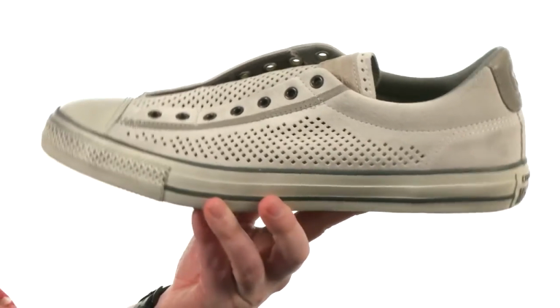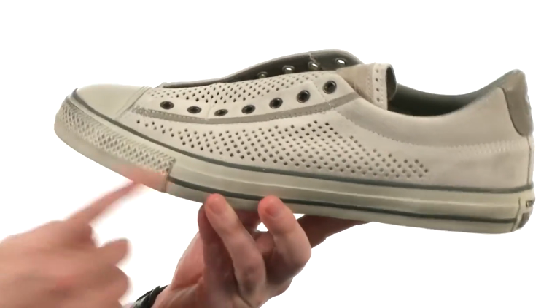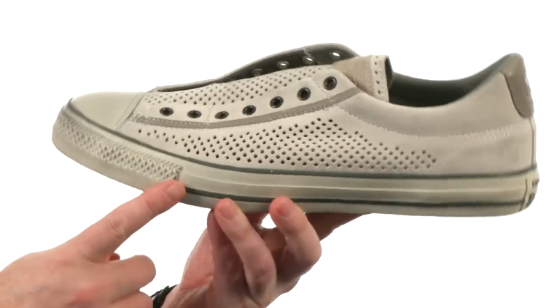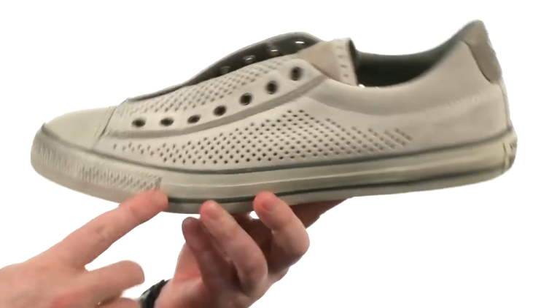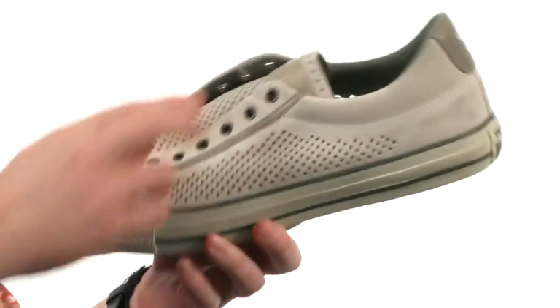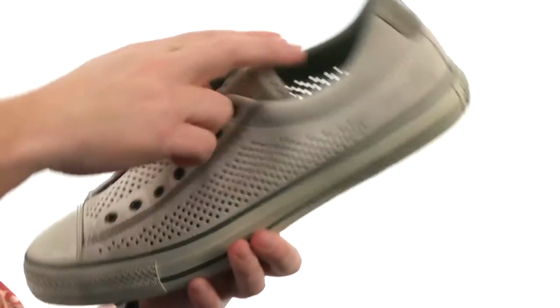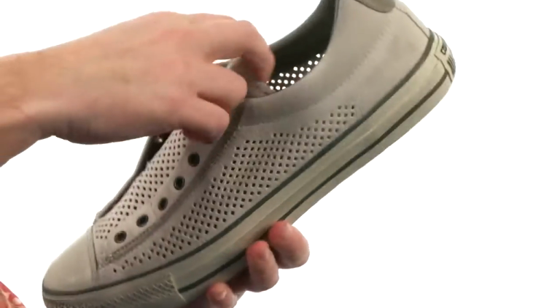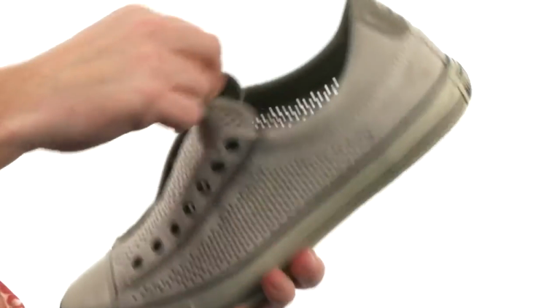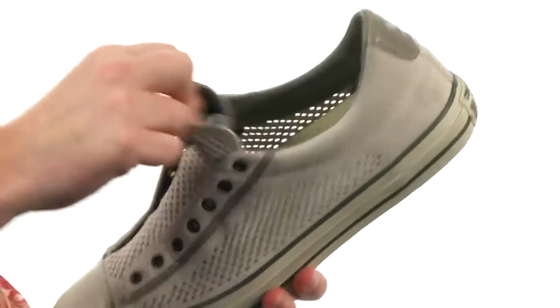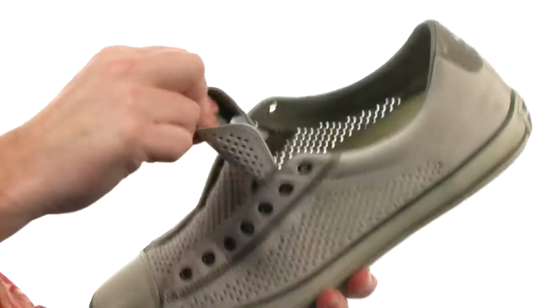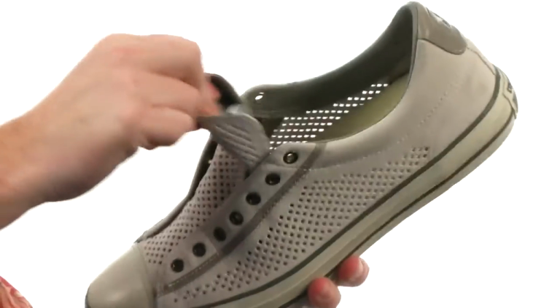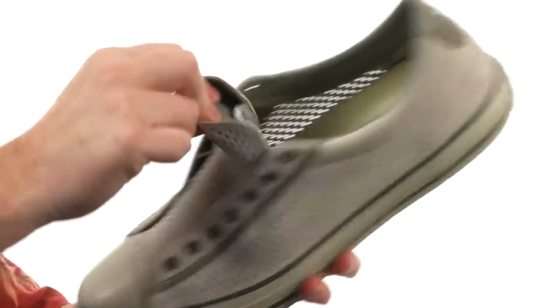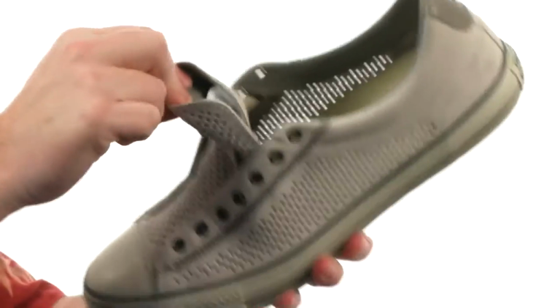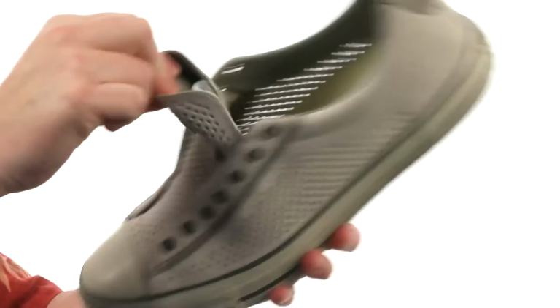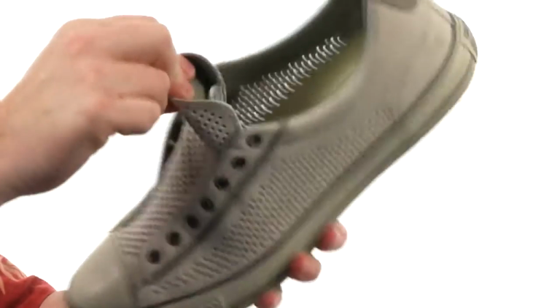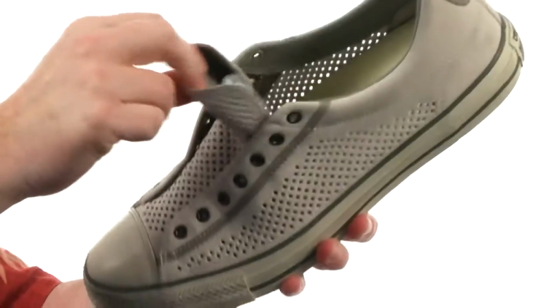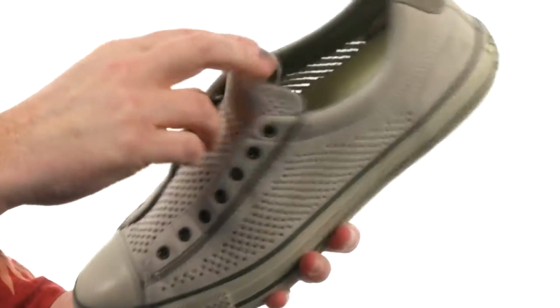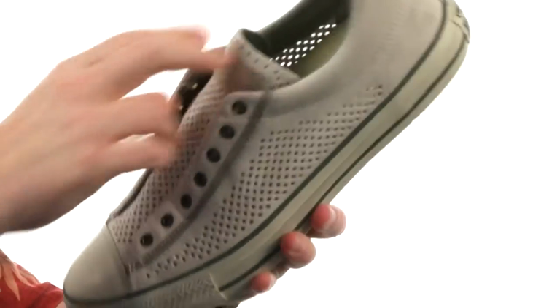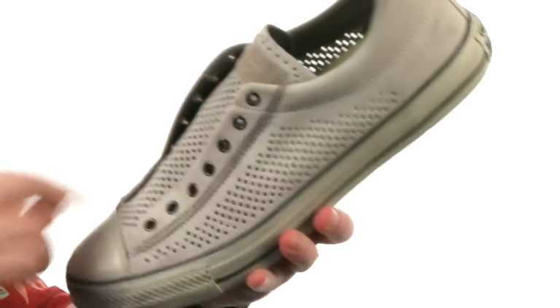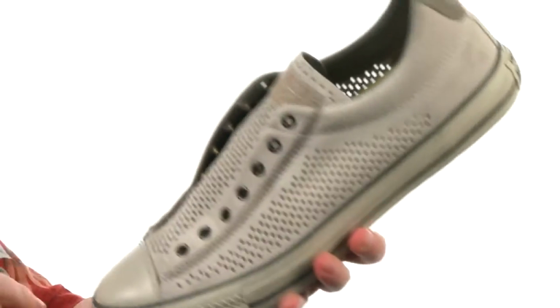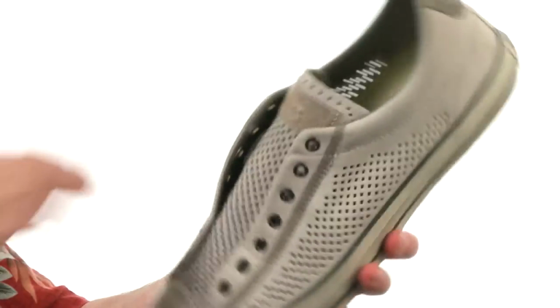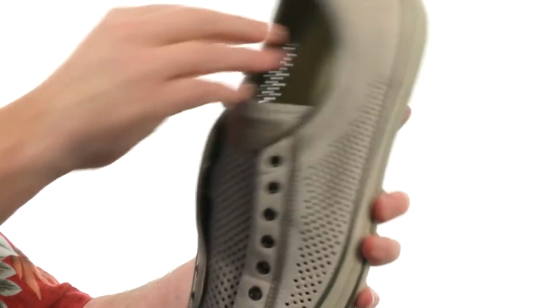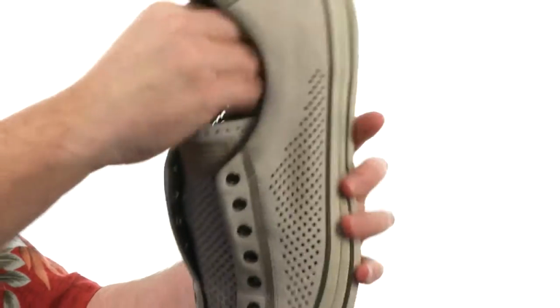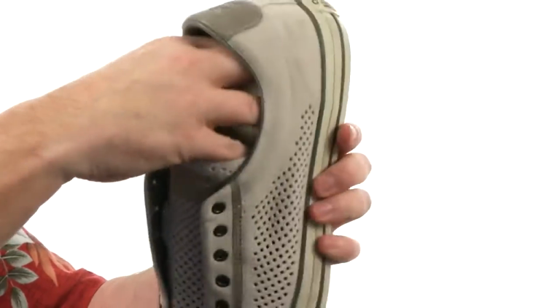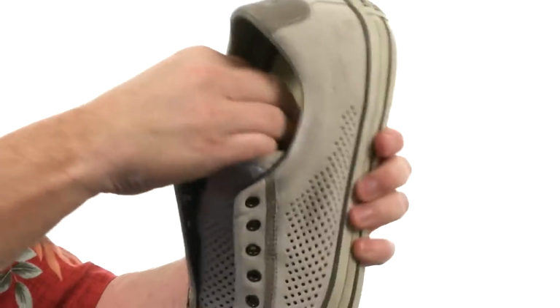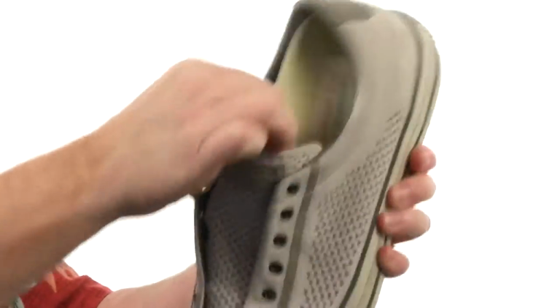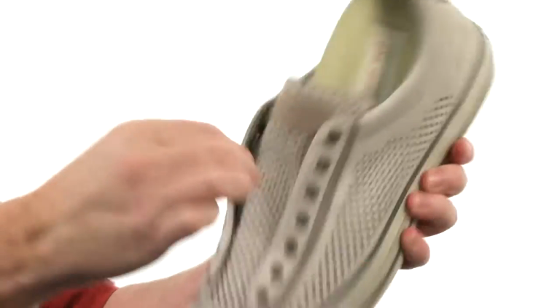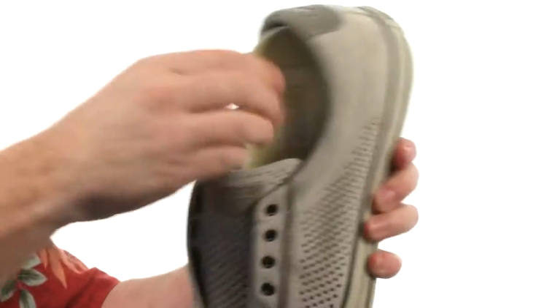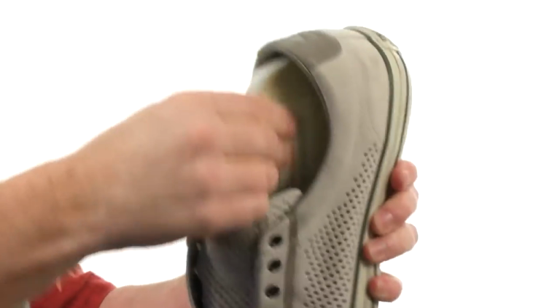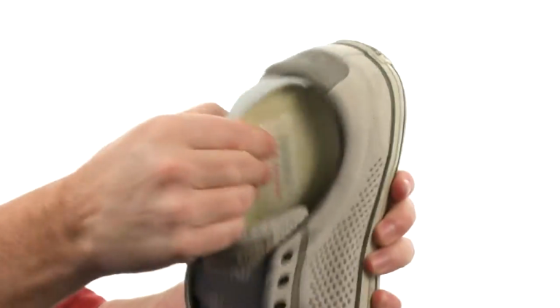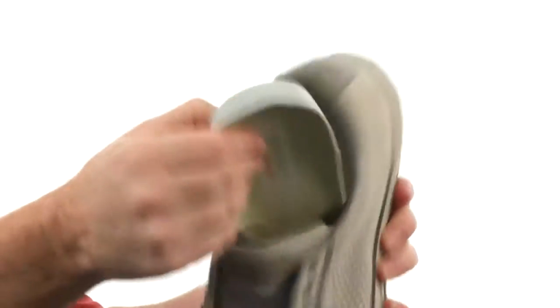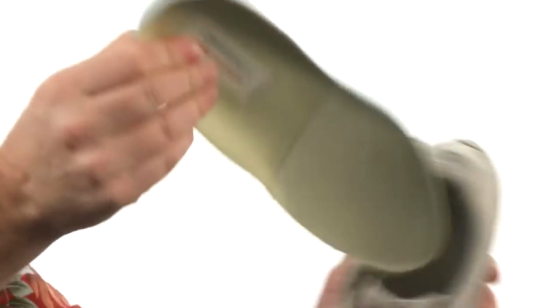No need for laces with this bad boy — it is a slip-on. It's got some stretch going there to keep your foot in place.